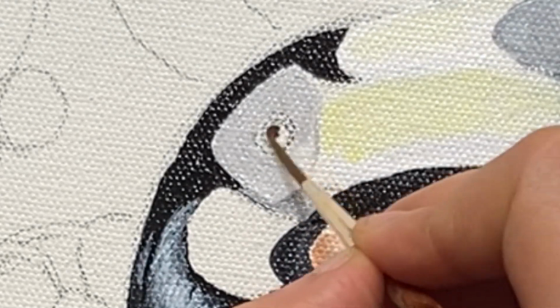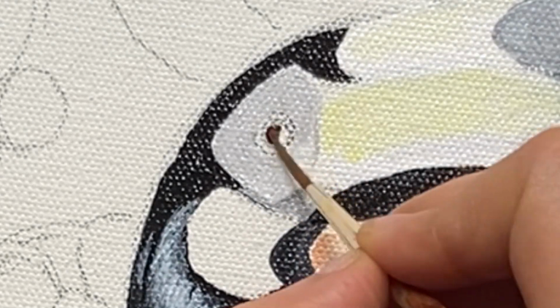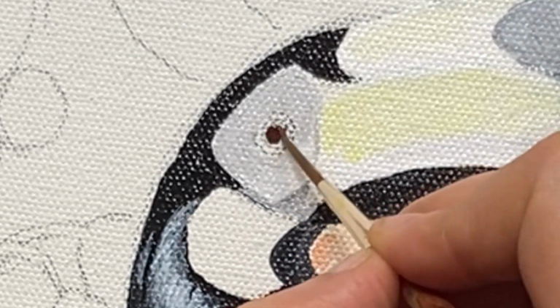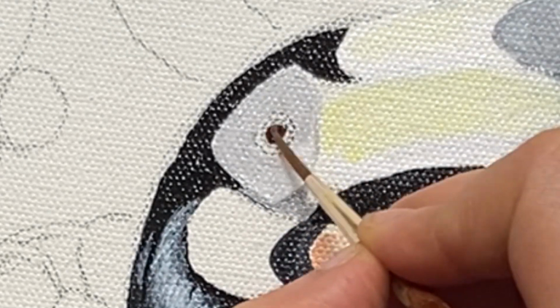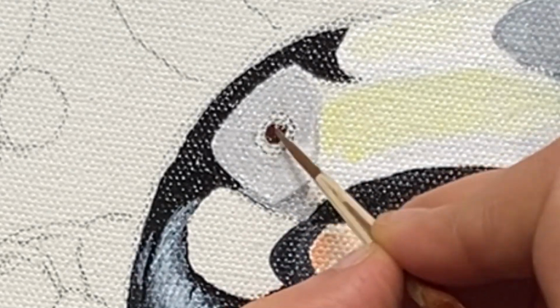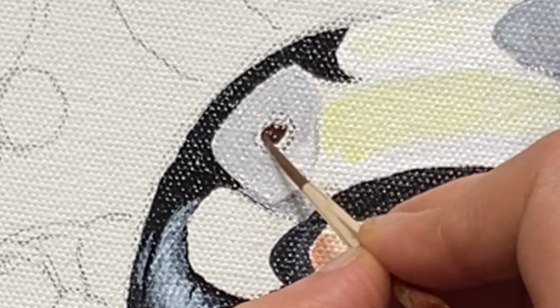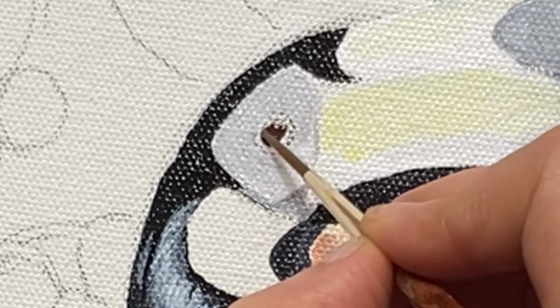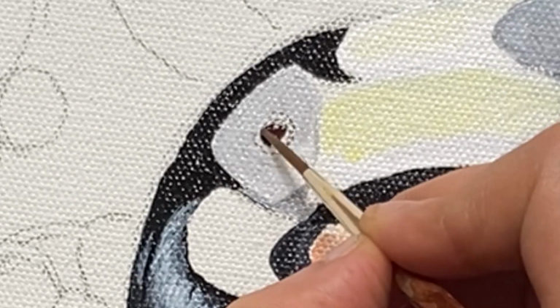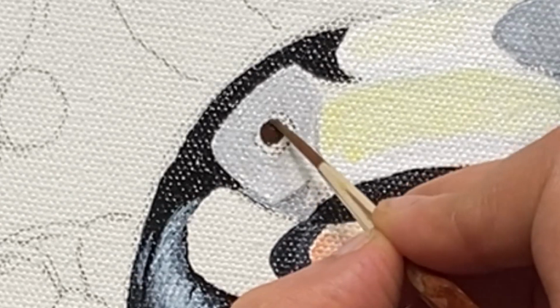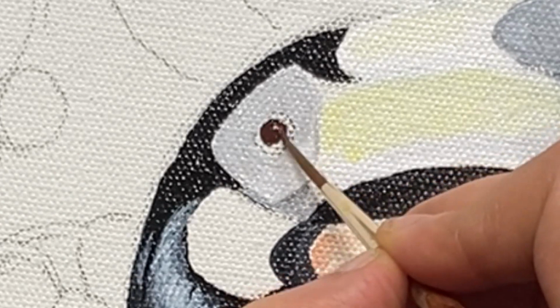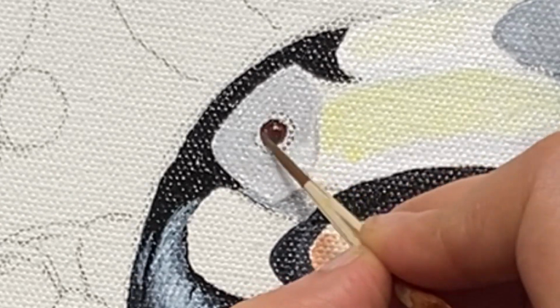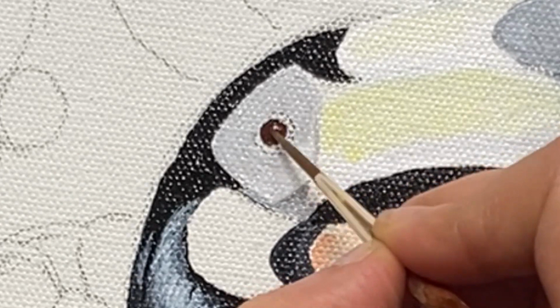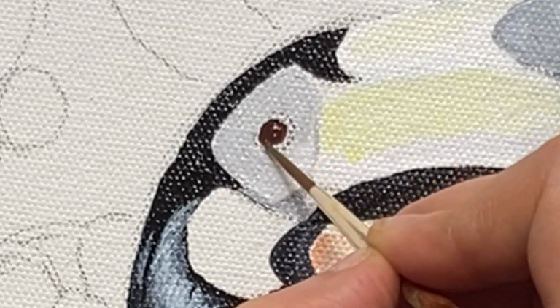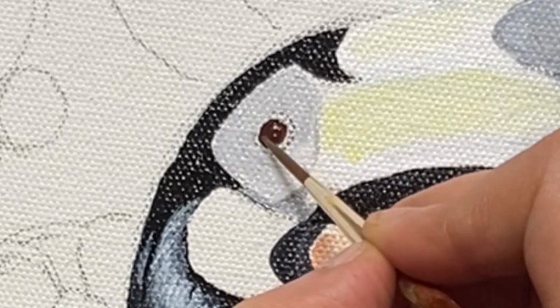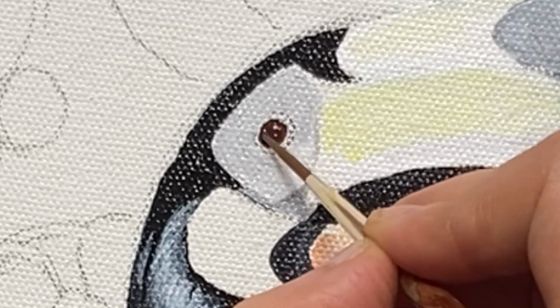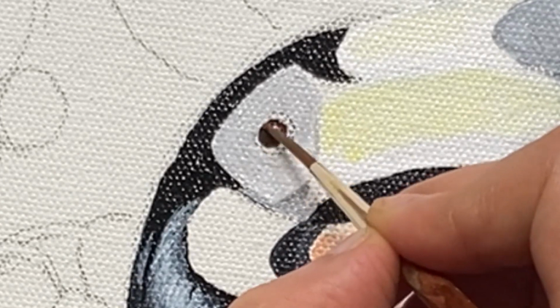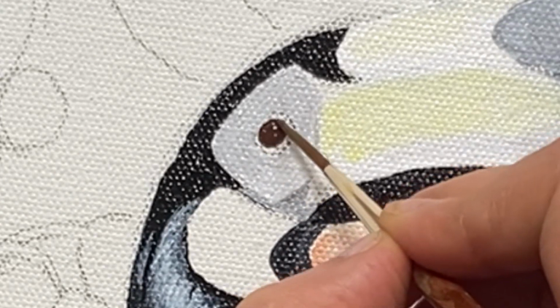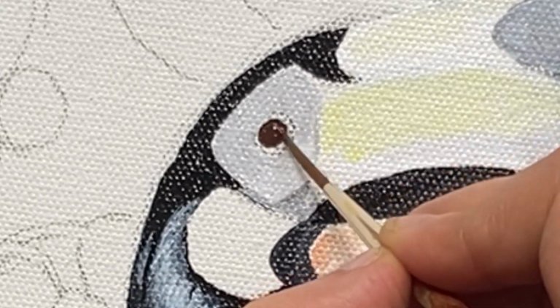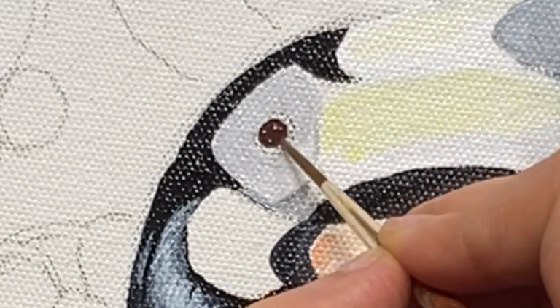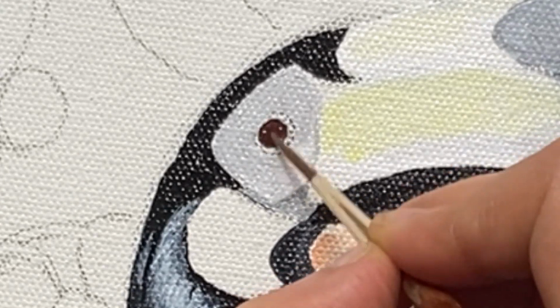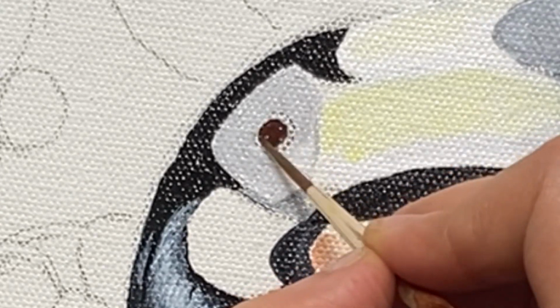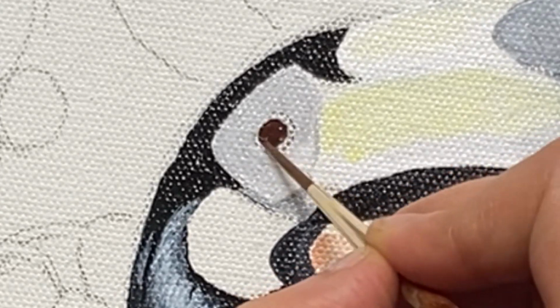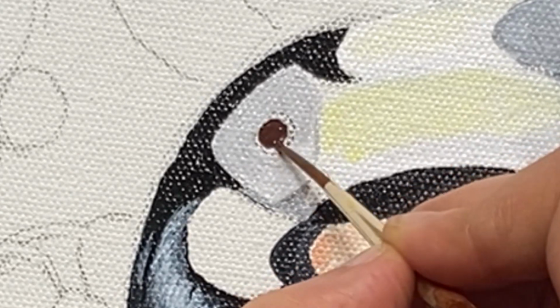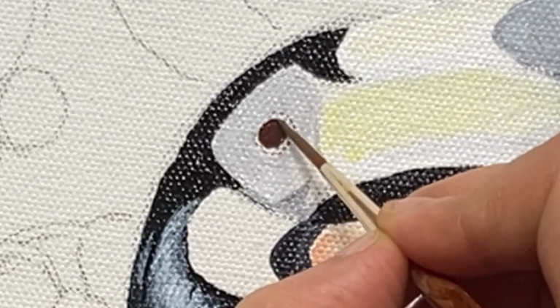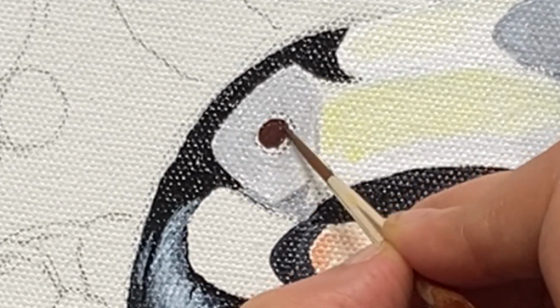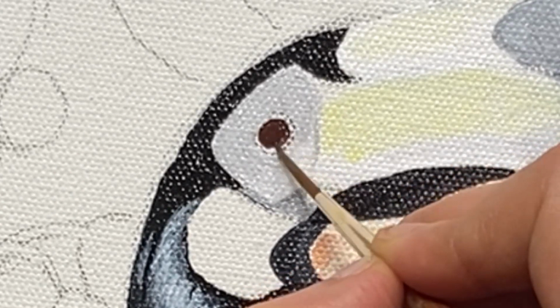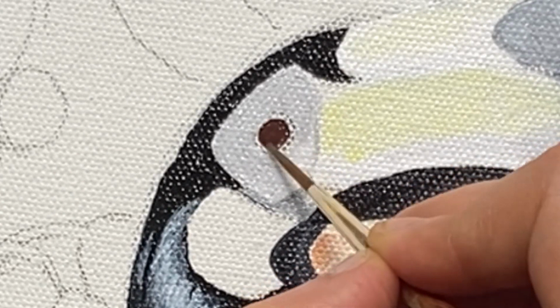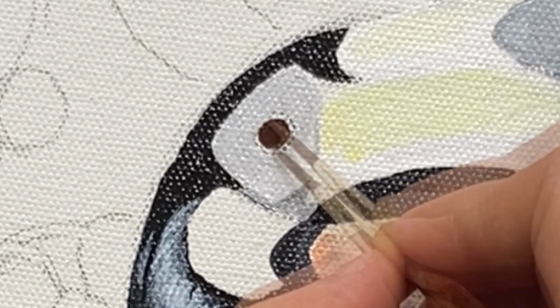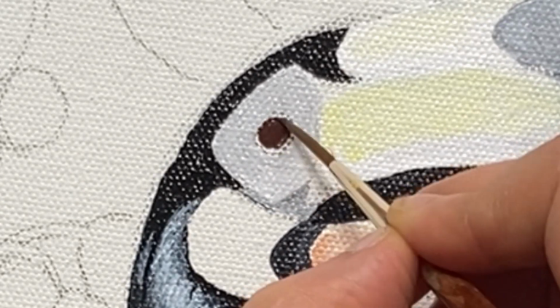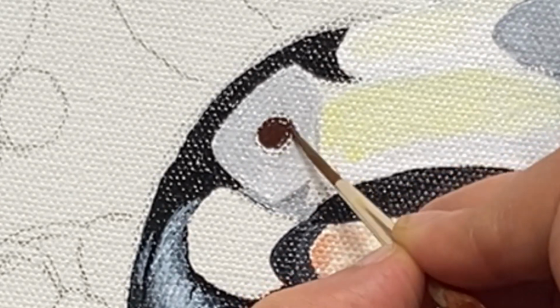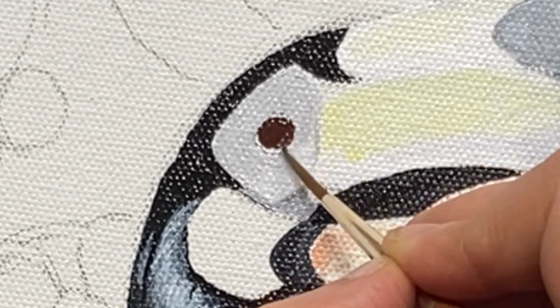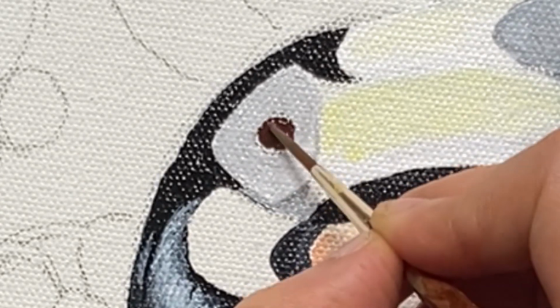I have given a dark brown to the base of the eye and will do some detailing later on.